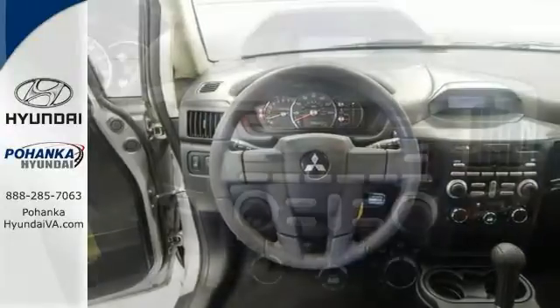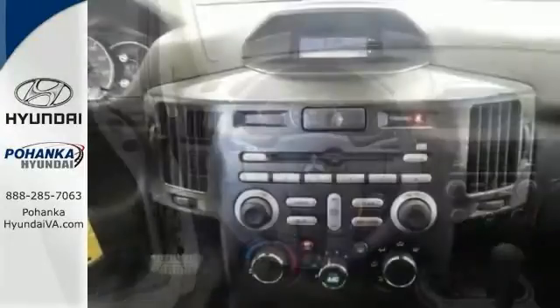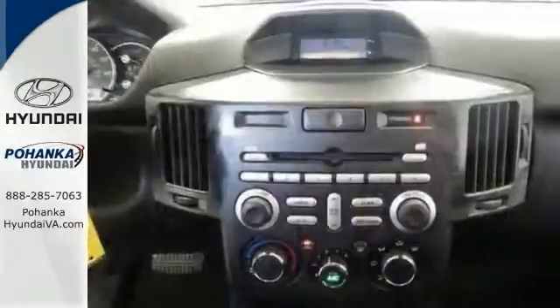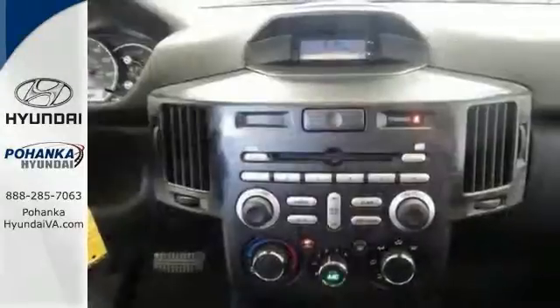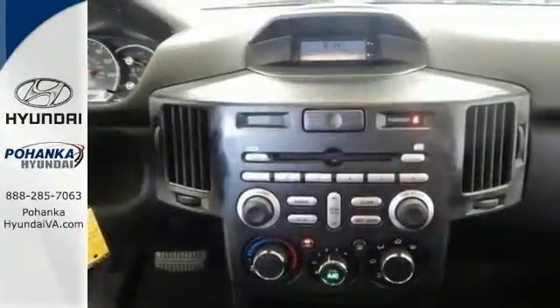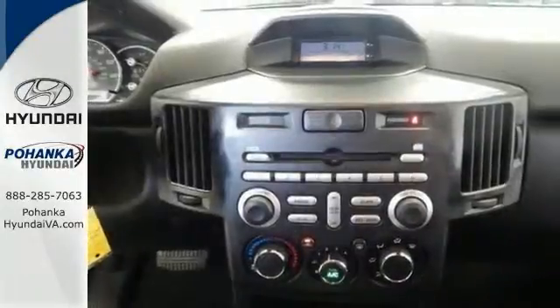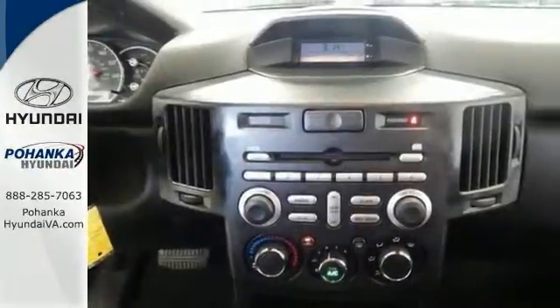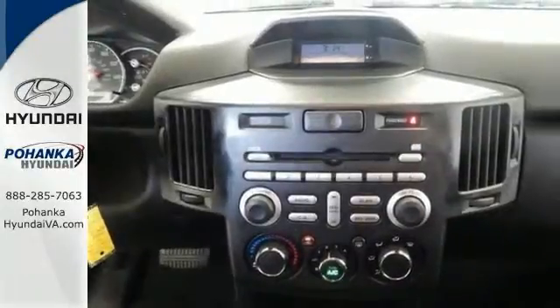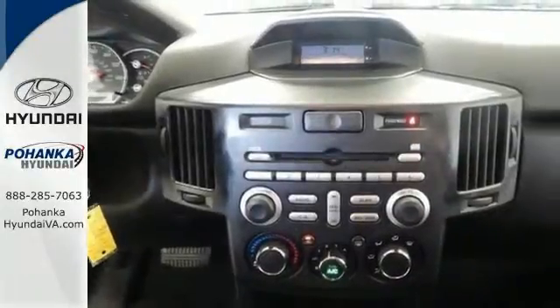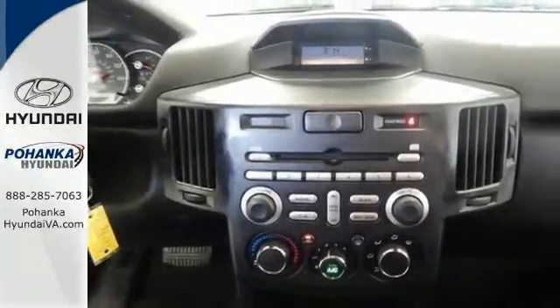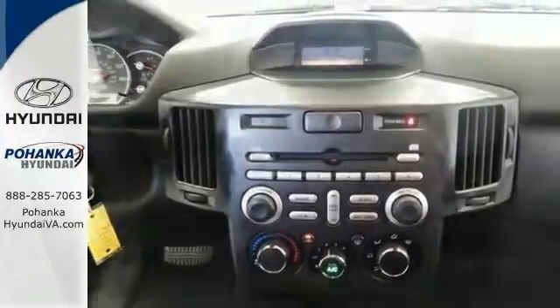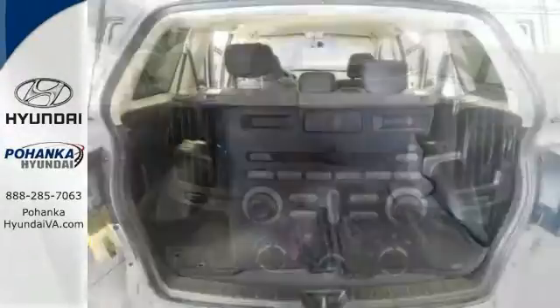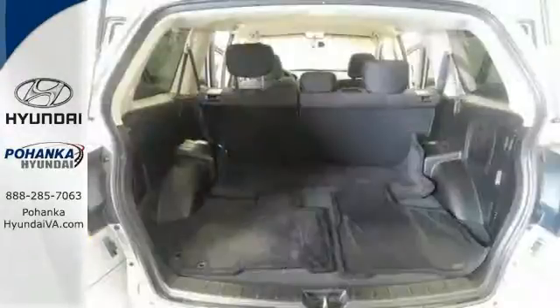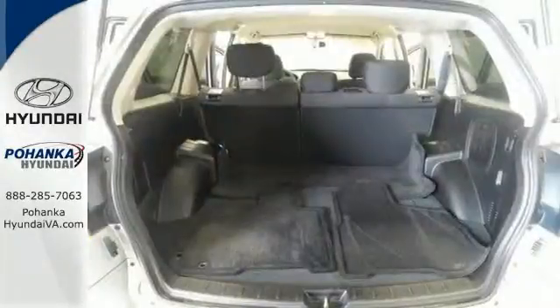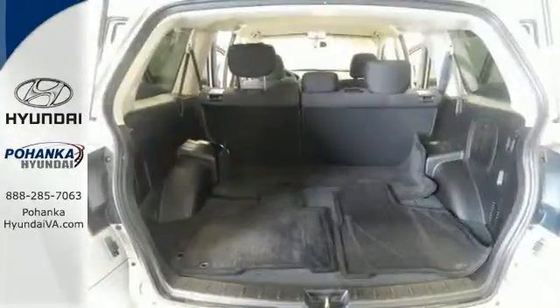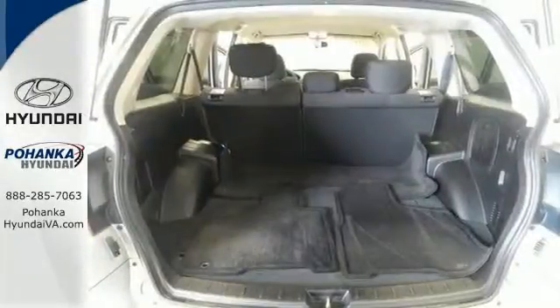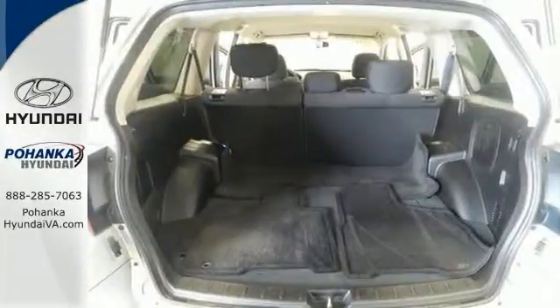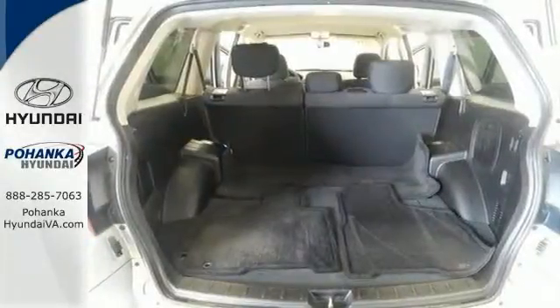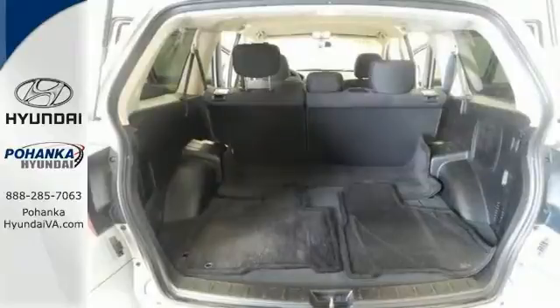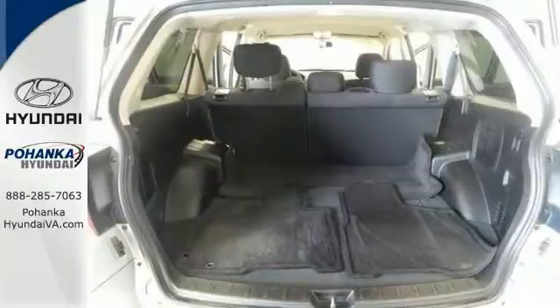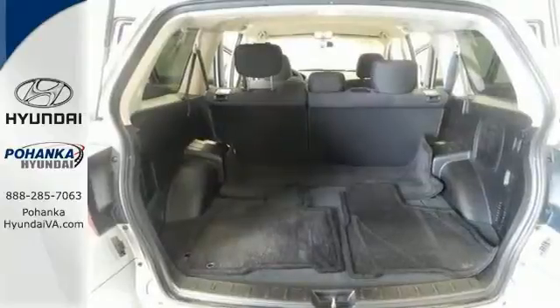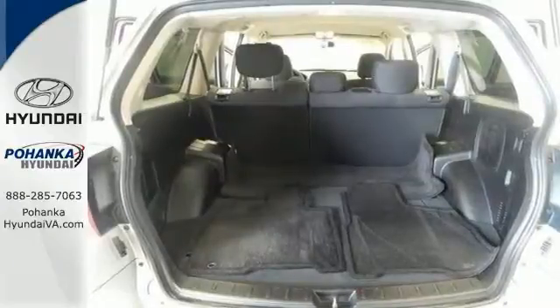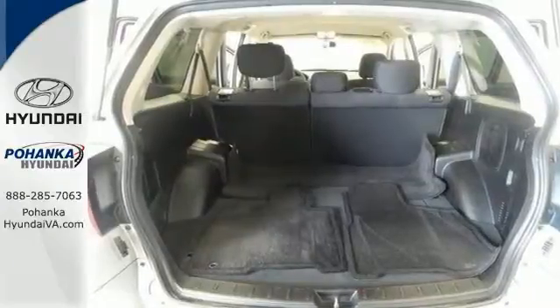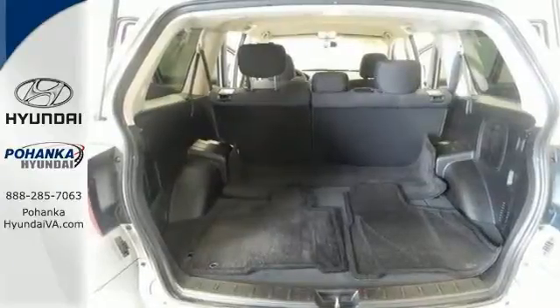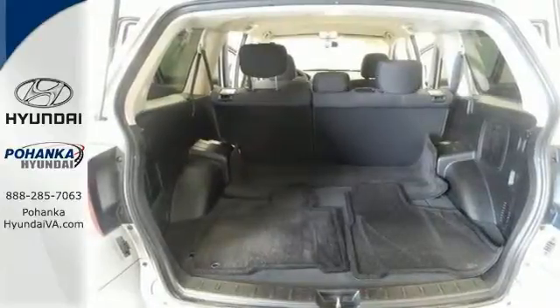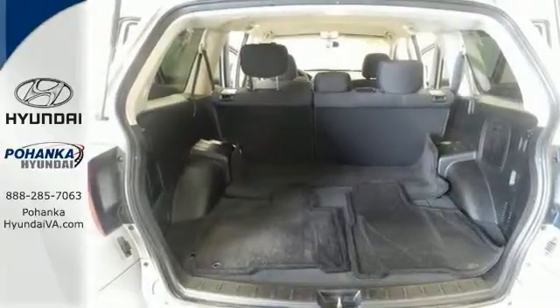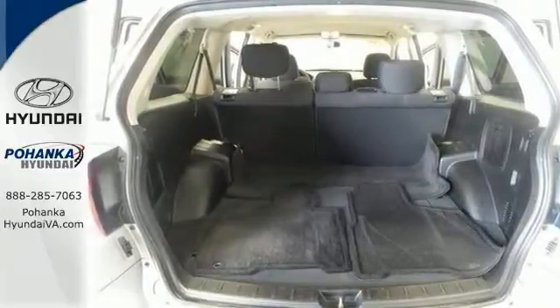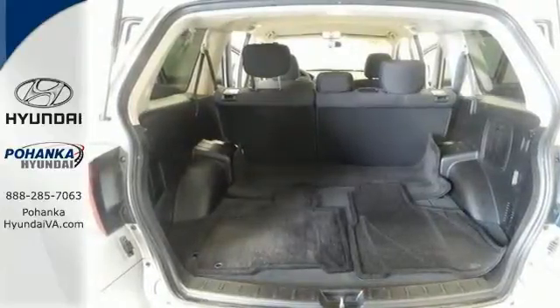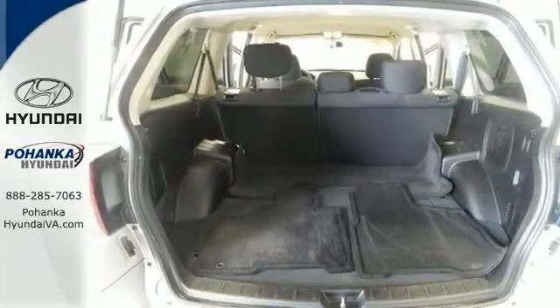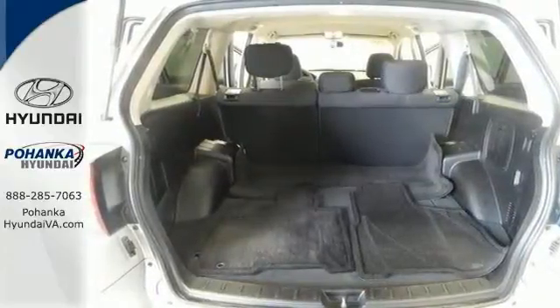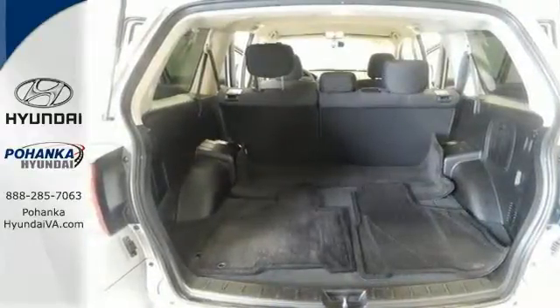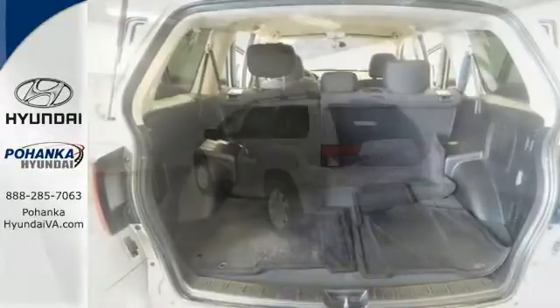It also has alloy wheels, fog lights, and a CD player. Come in and take it for a test drive.